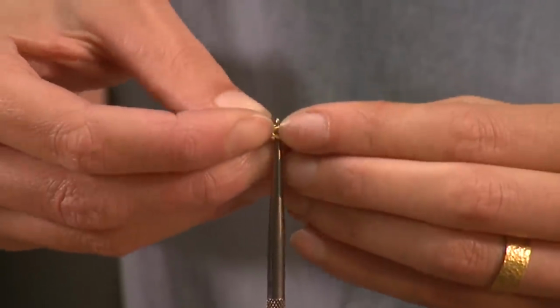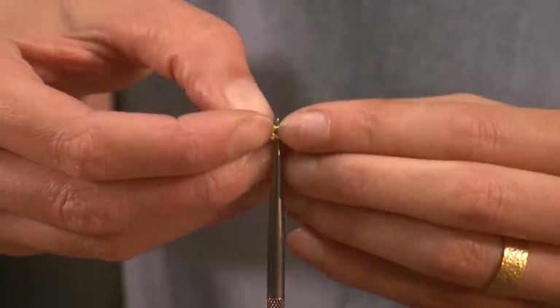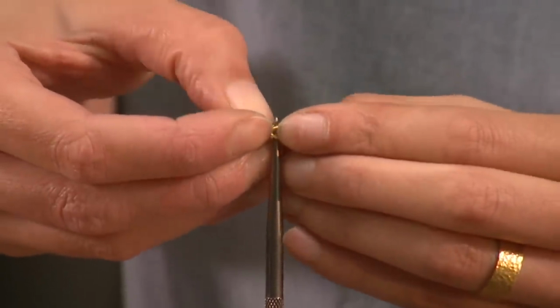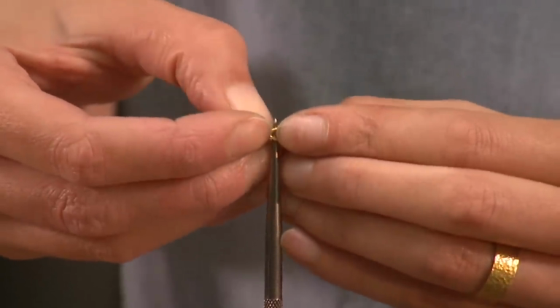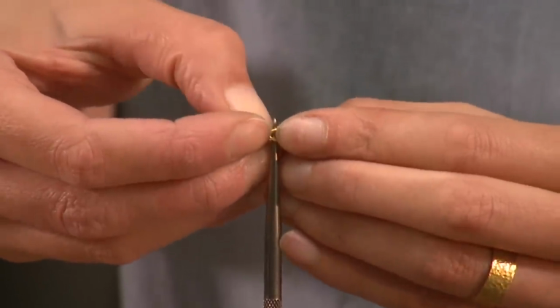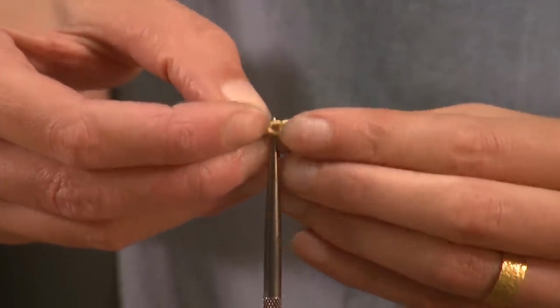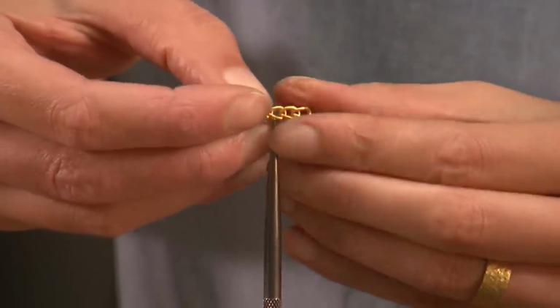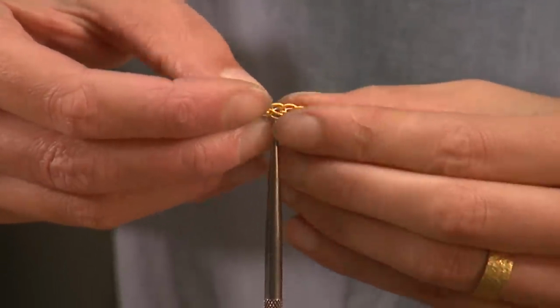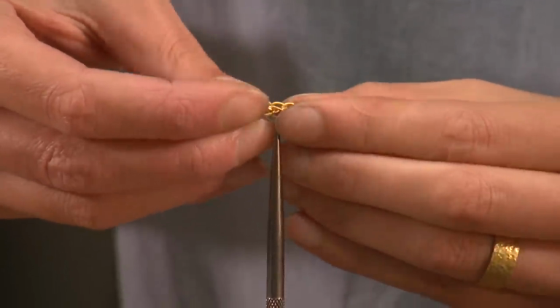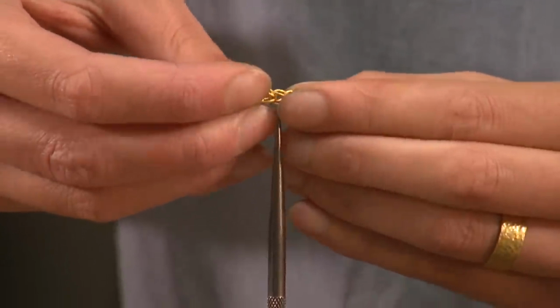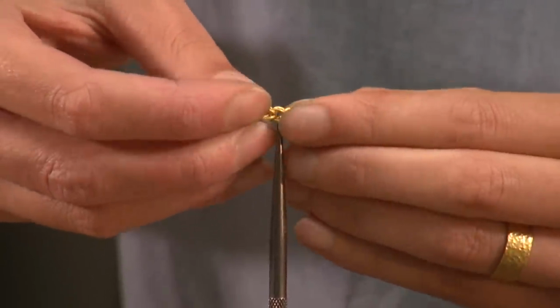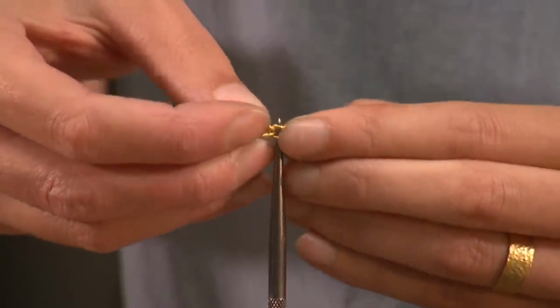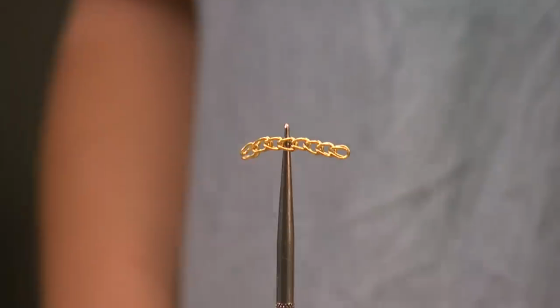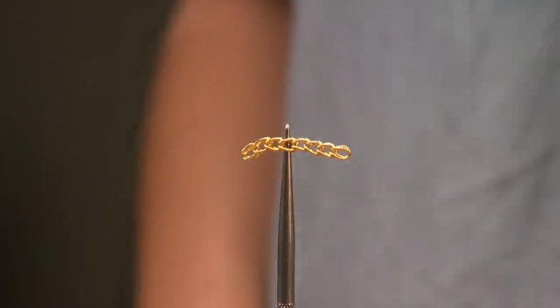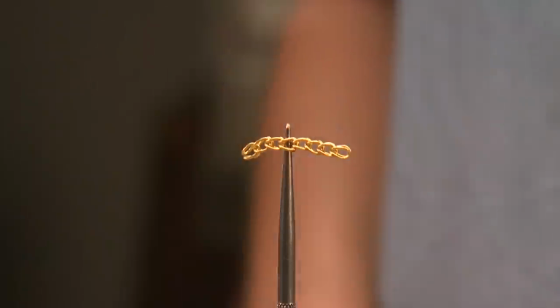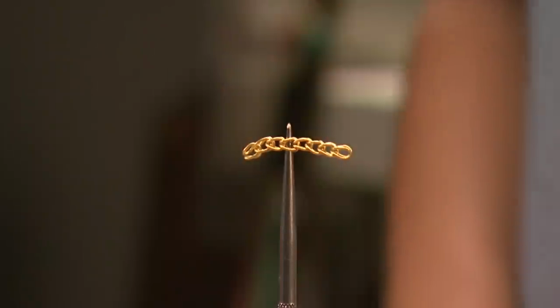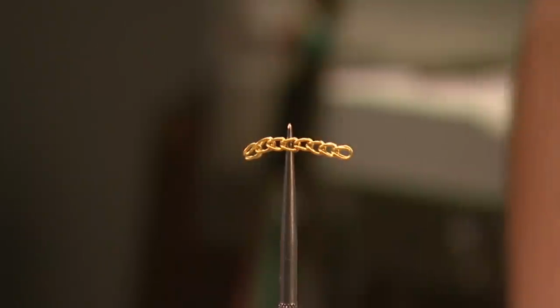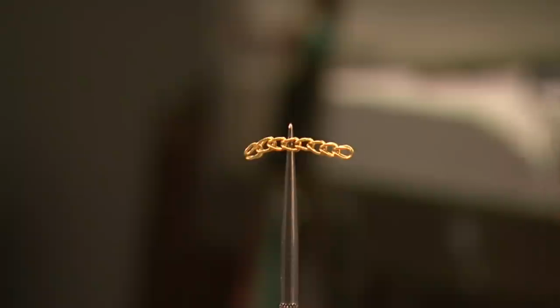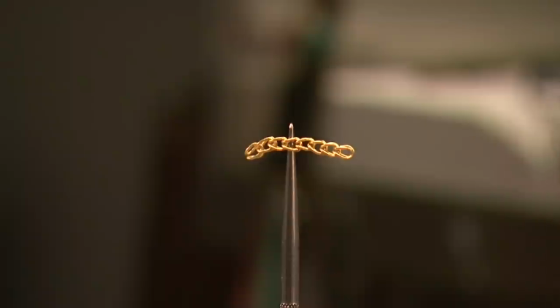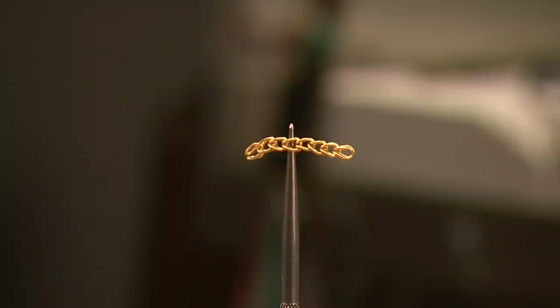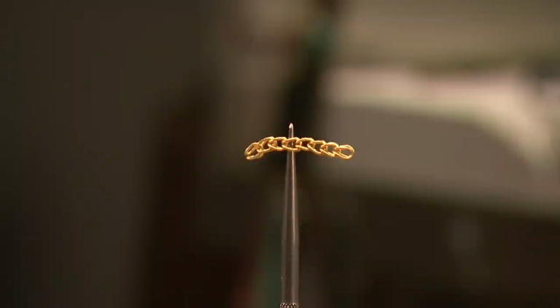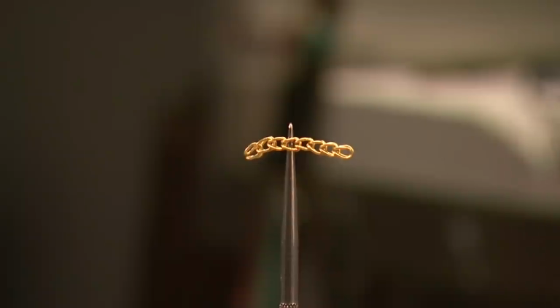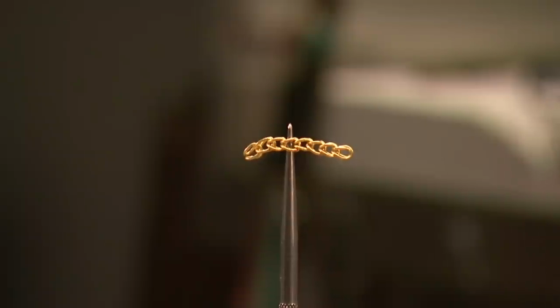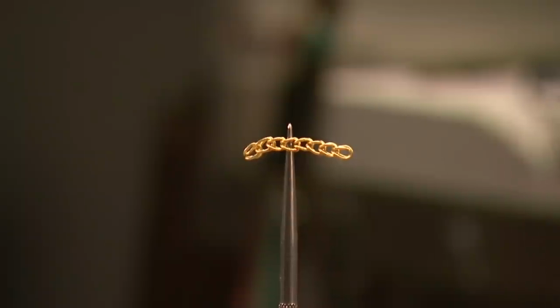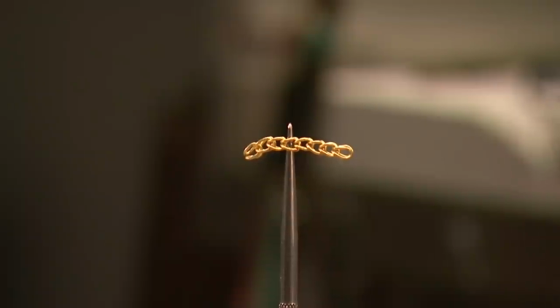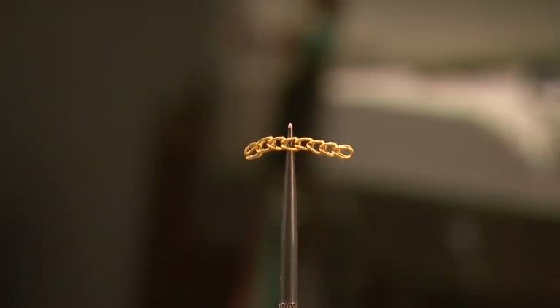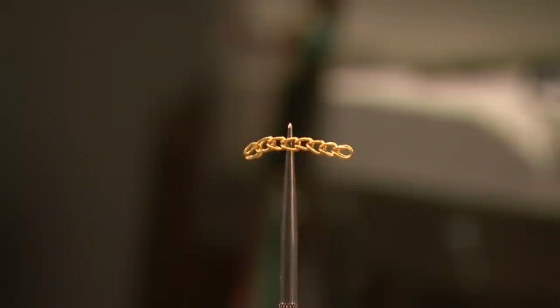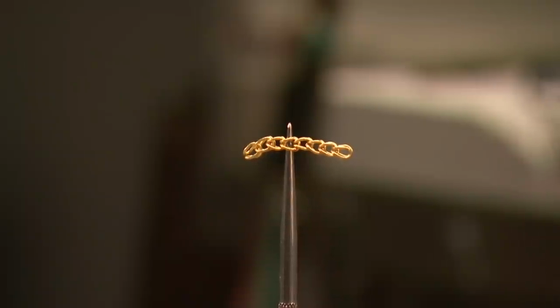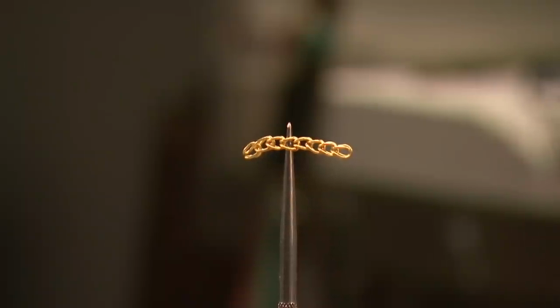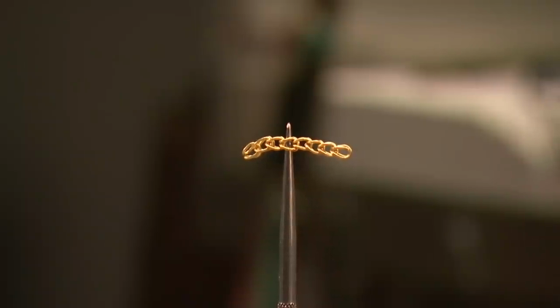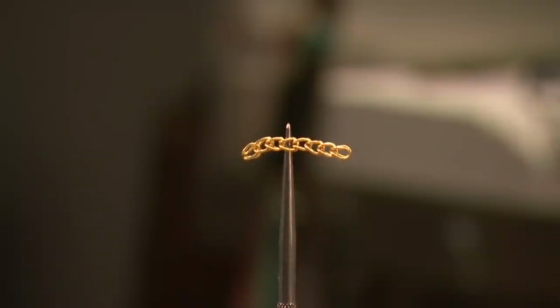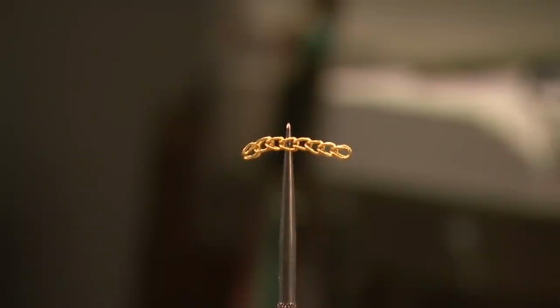There are many chain making techniques. This loop-in-loop technique is an ancient technique that is still used today.